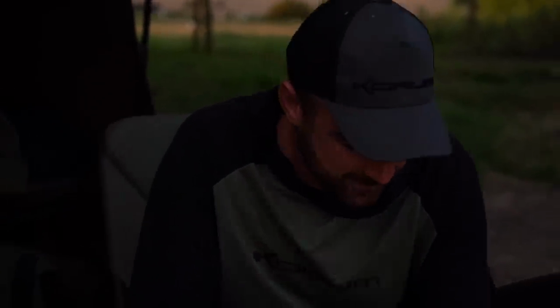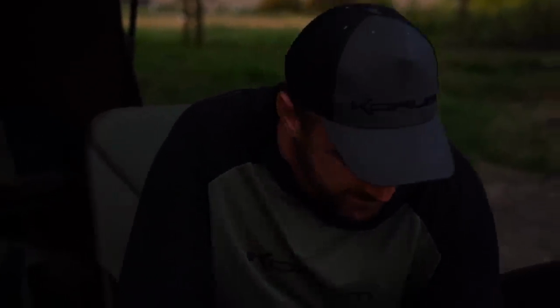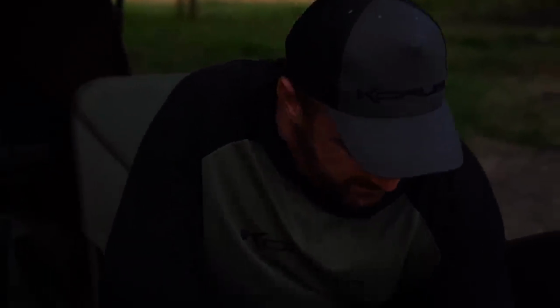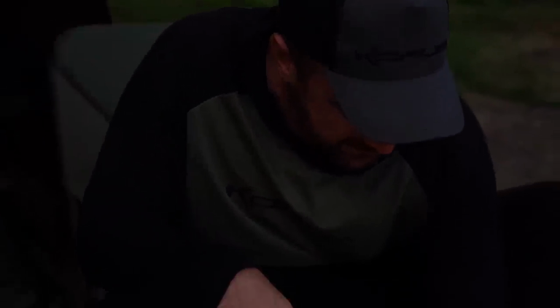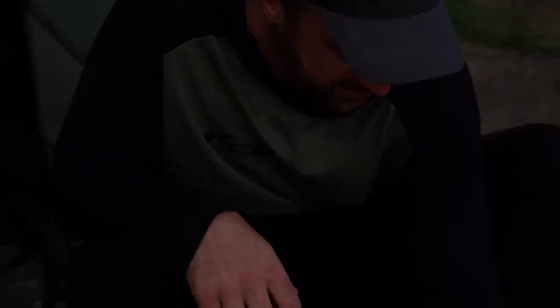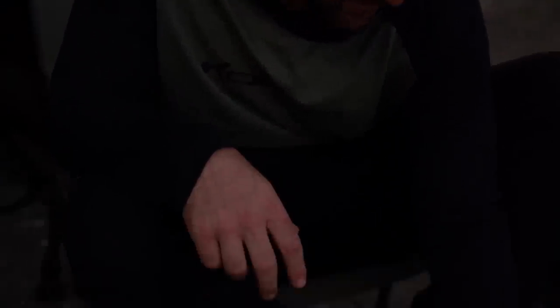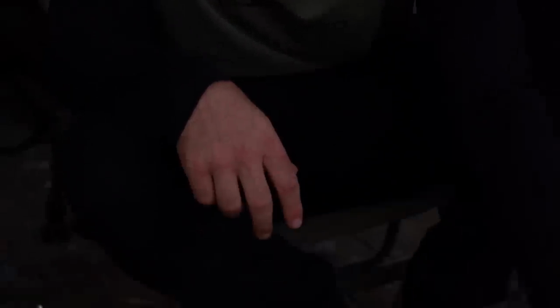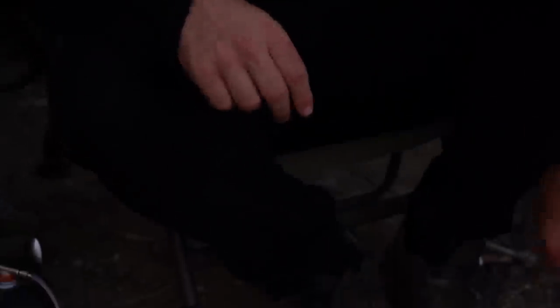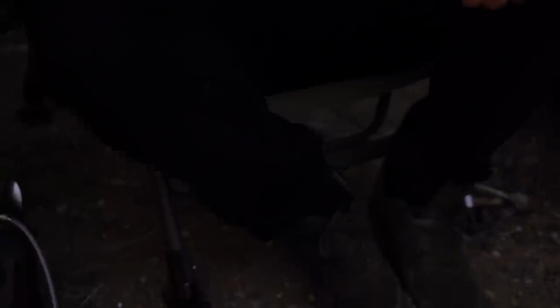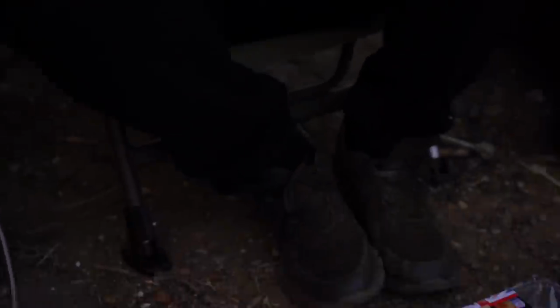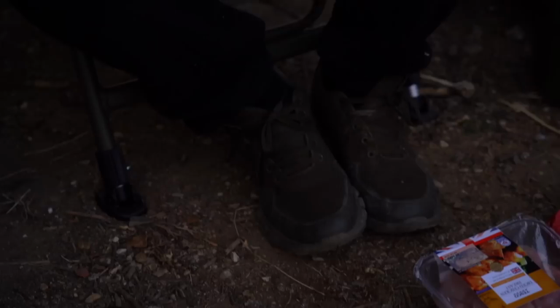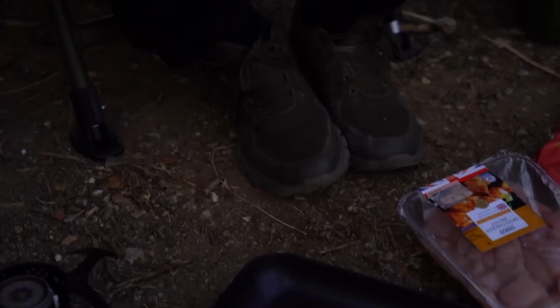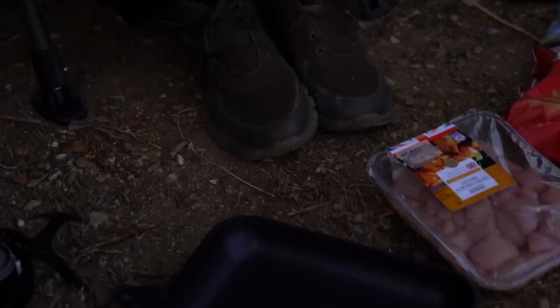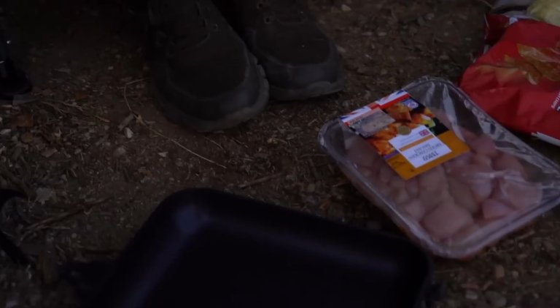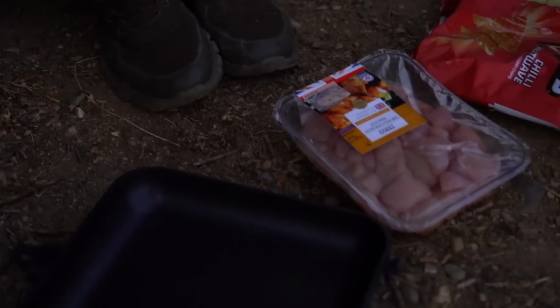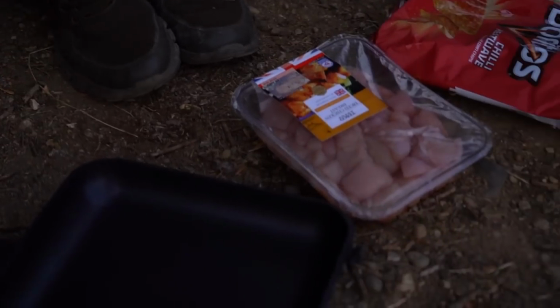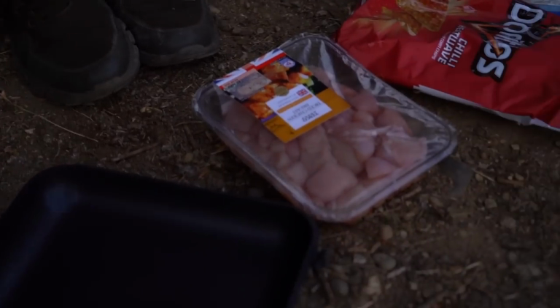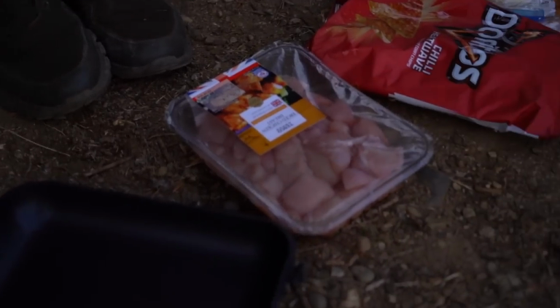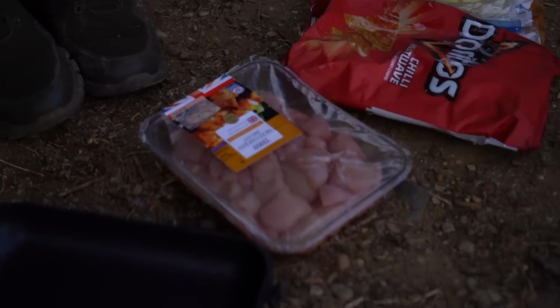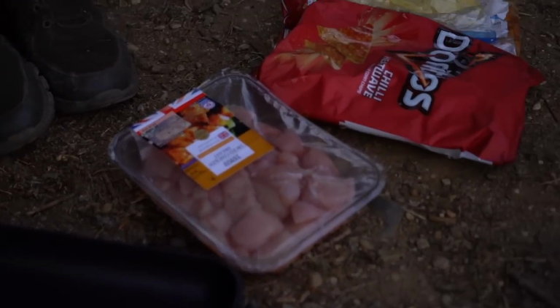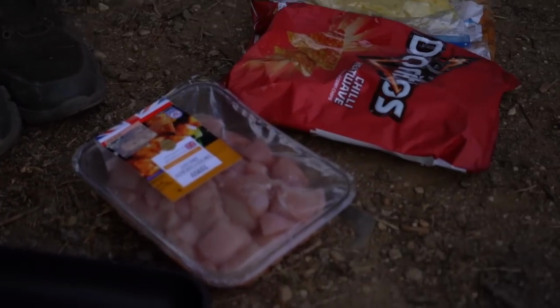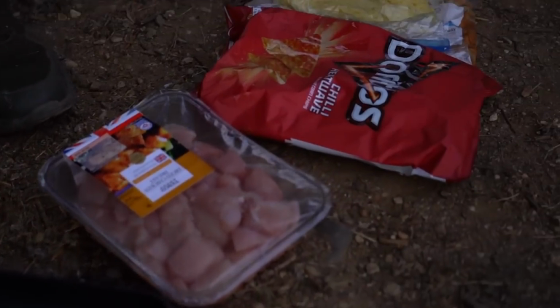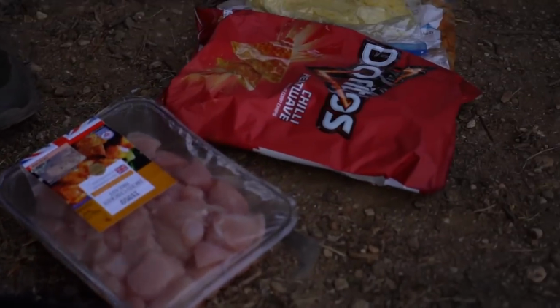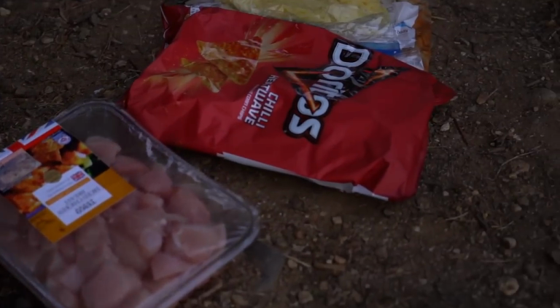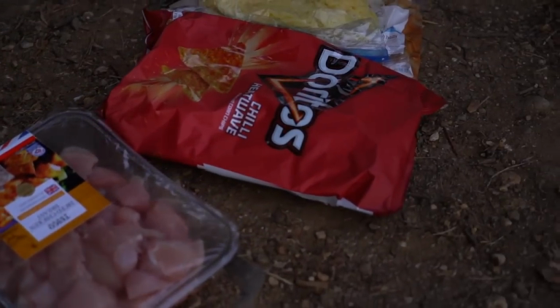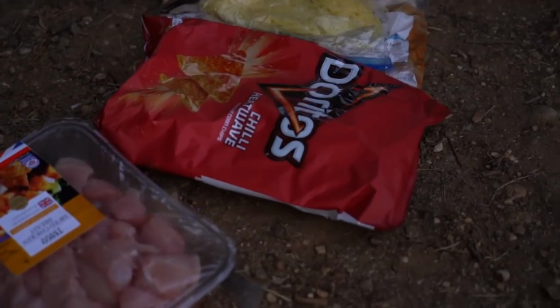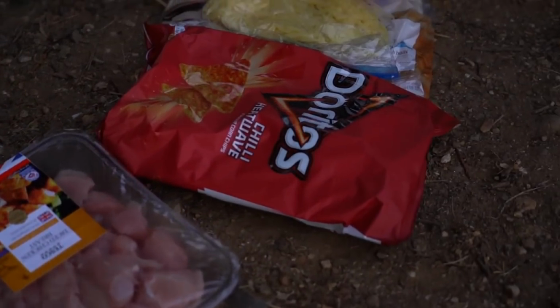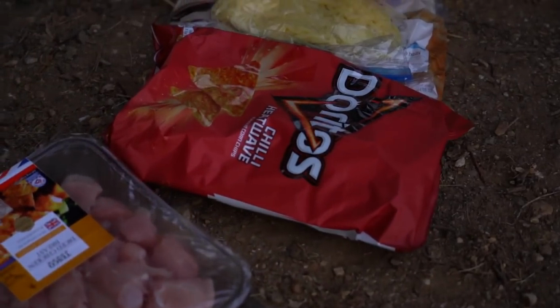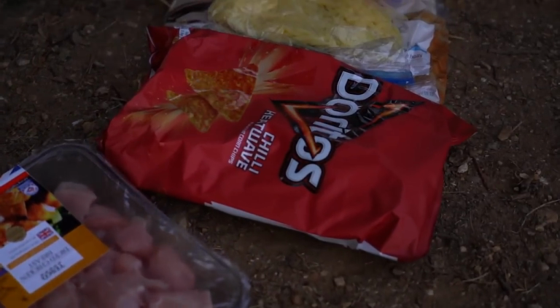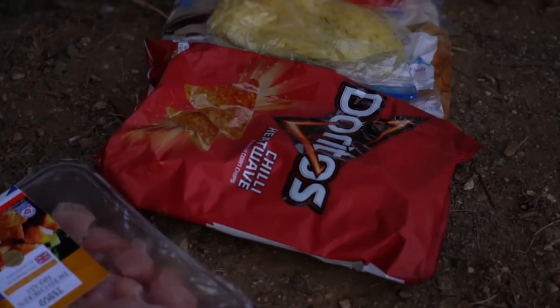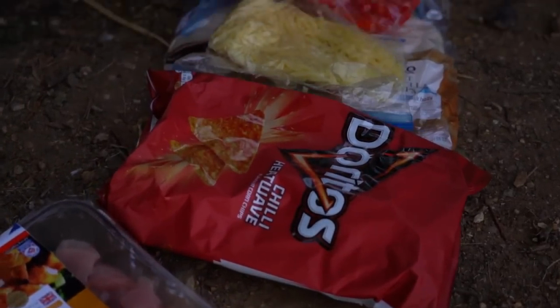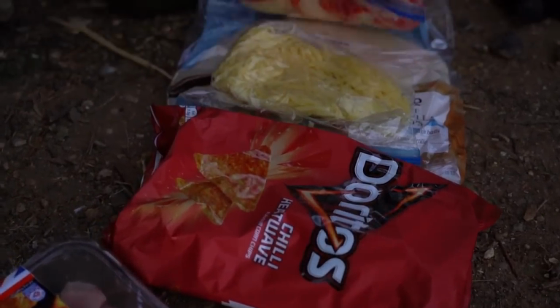What have we got in here? Chicken... Doritos! Look at that.